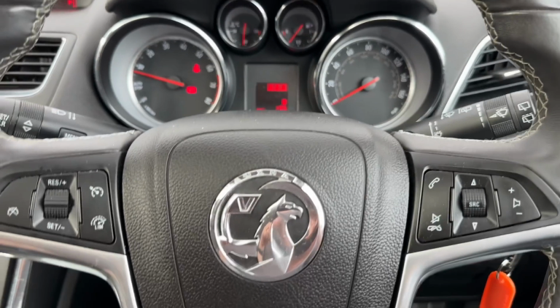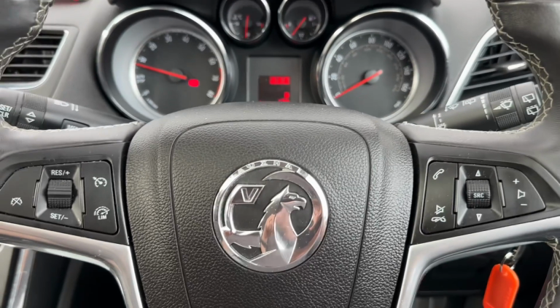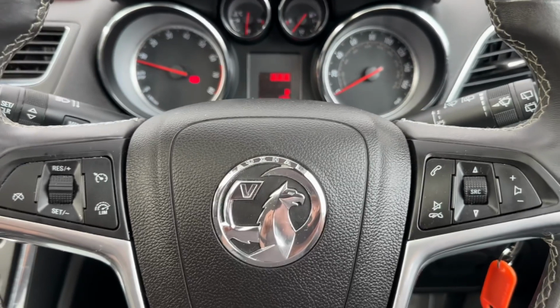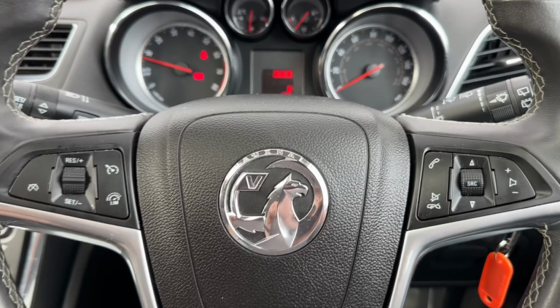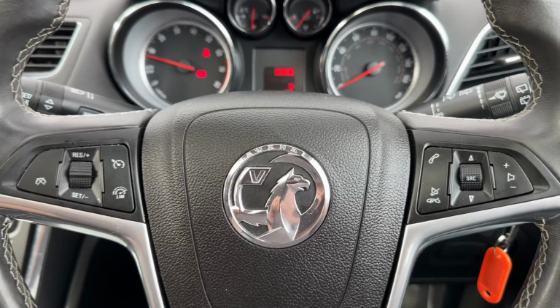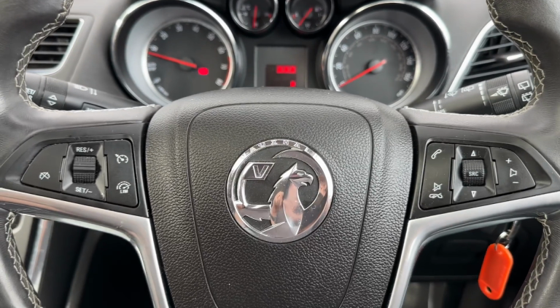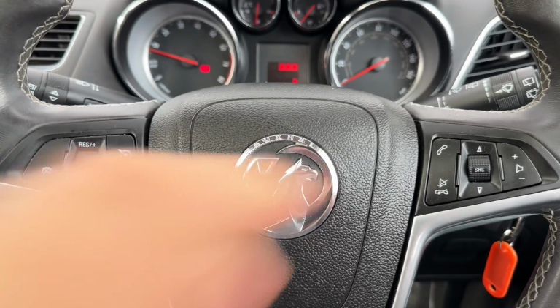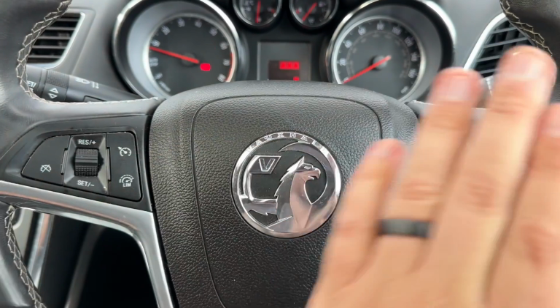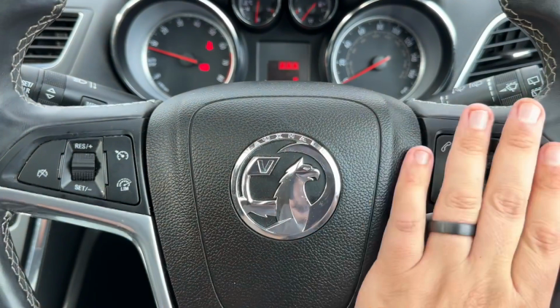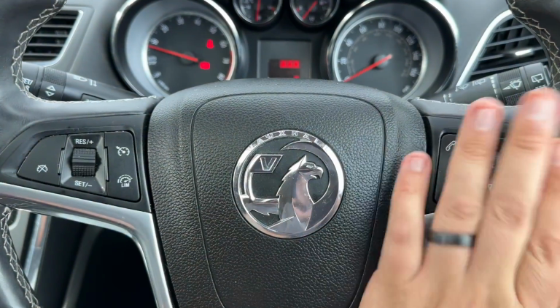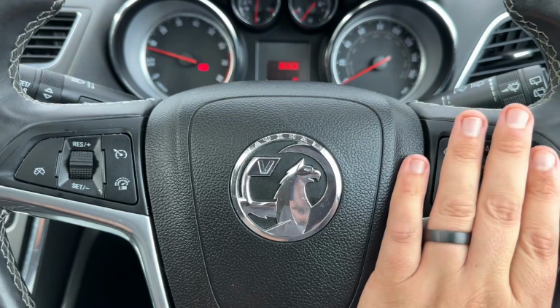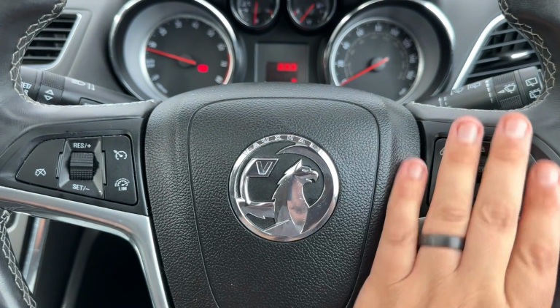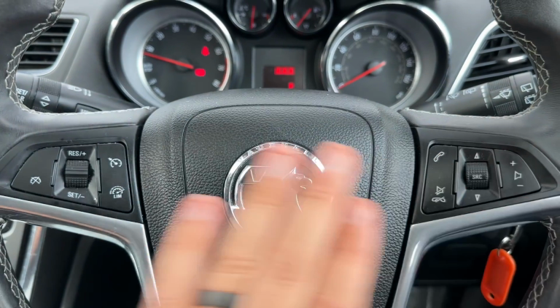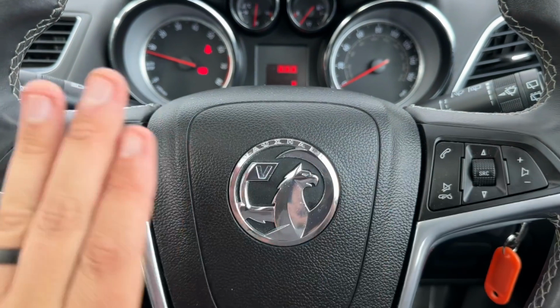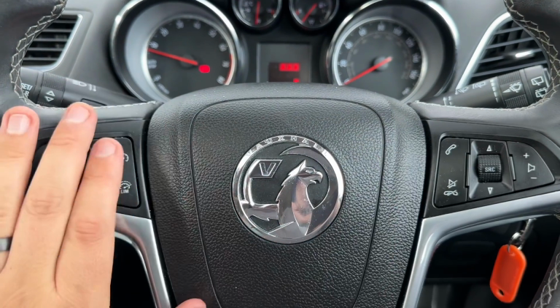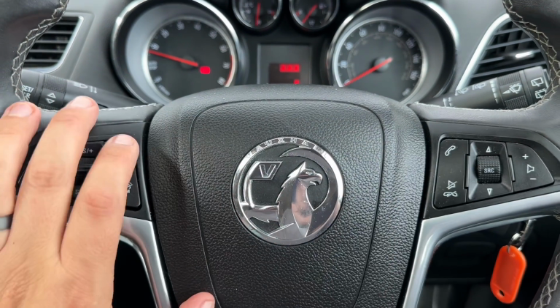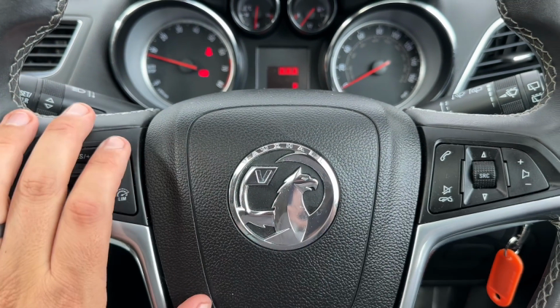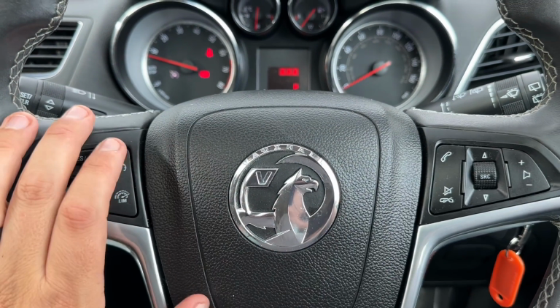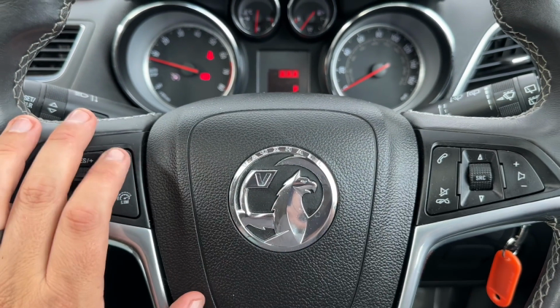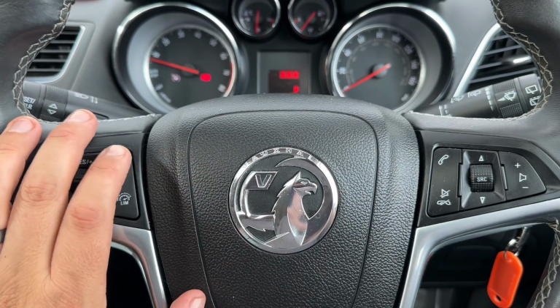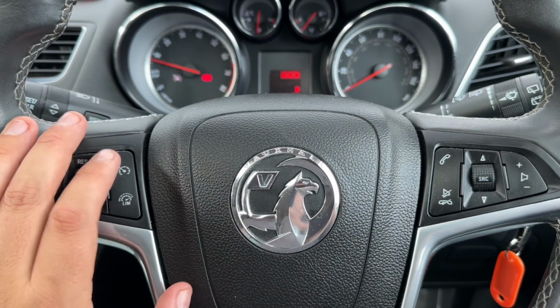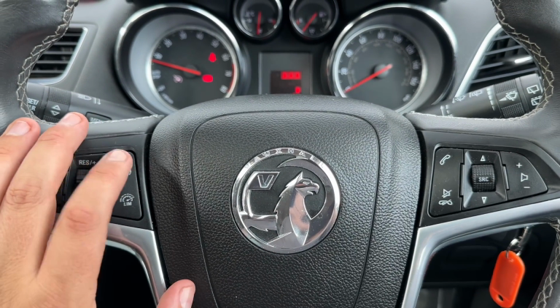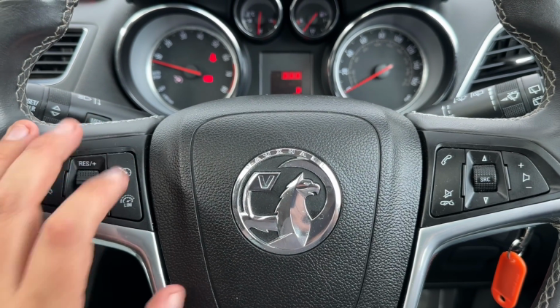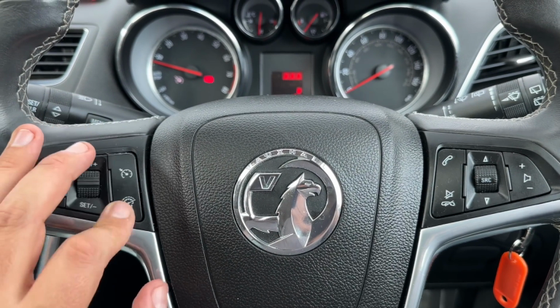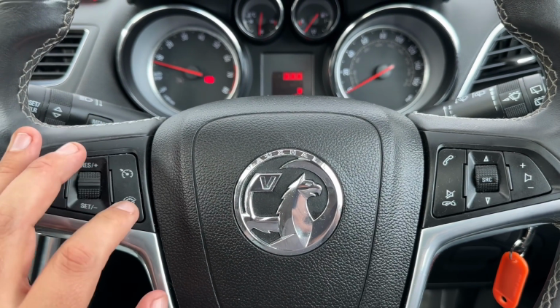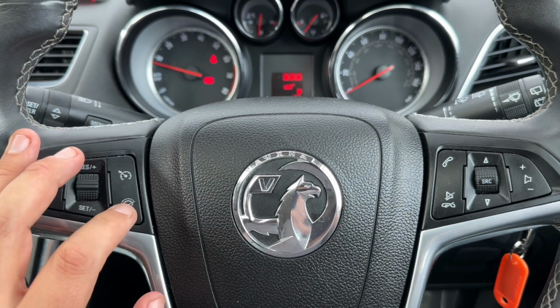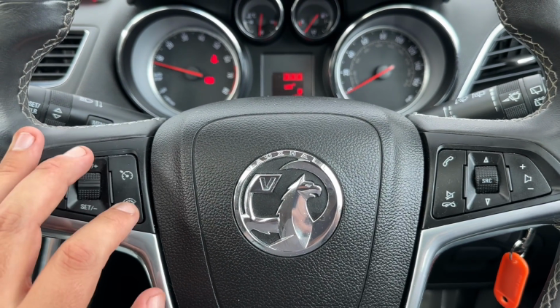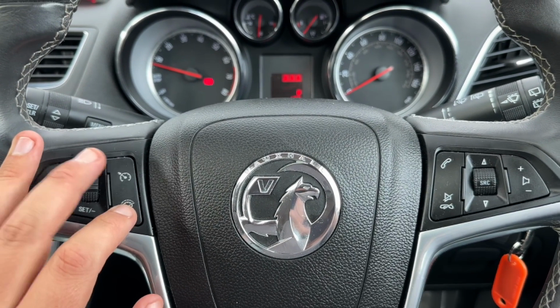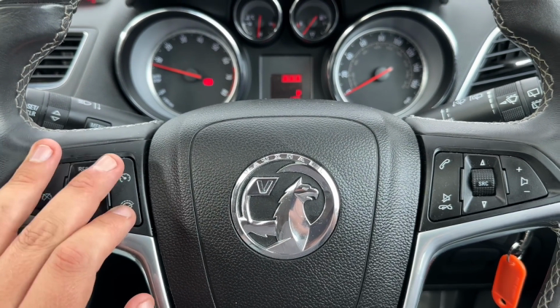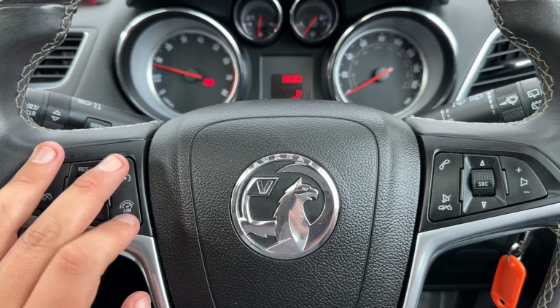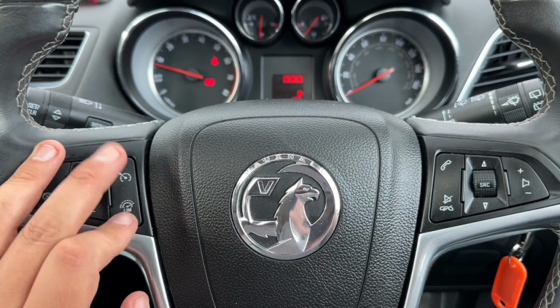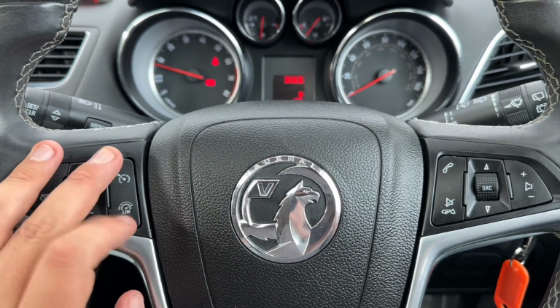If we look at the steering wheel, we have our stereo and phone controls, and over on the left hand side cruise control and speed limiter here.